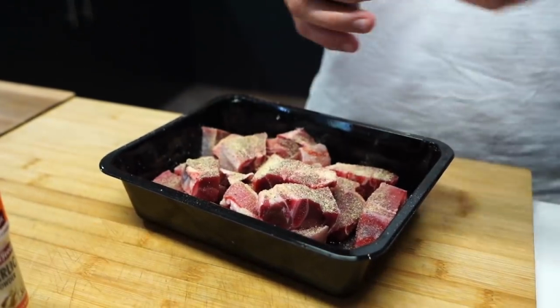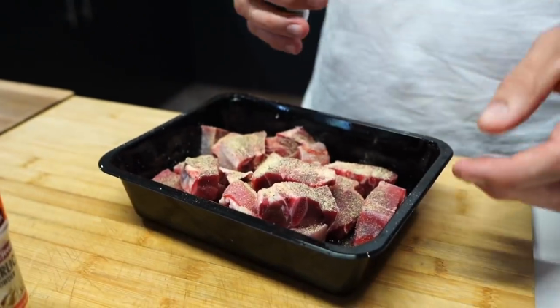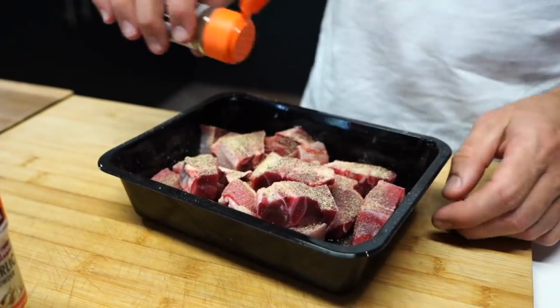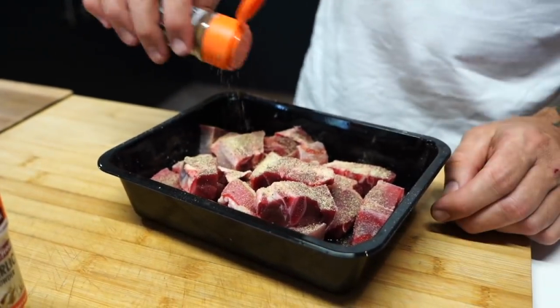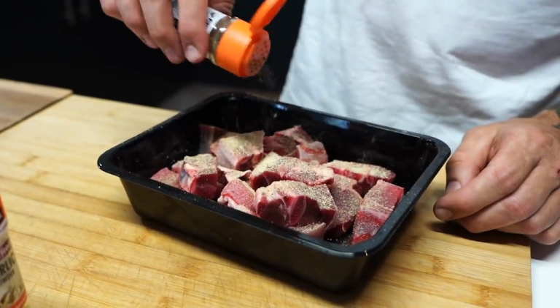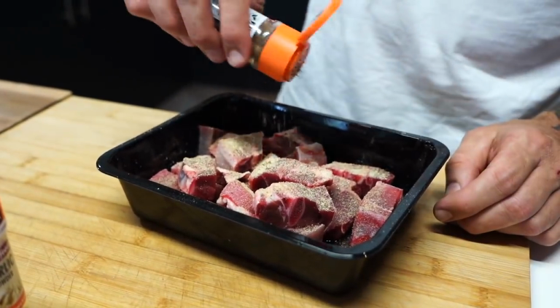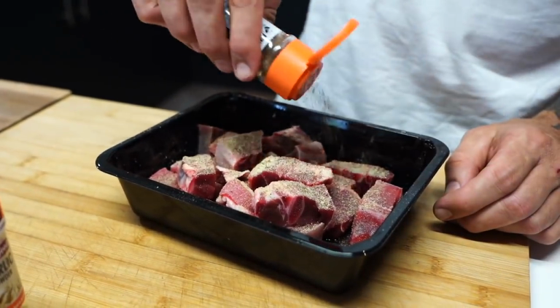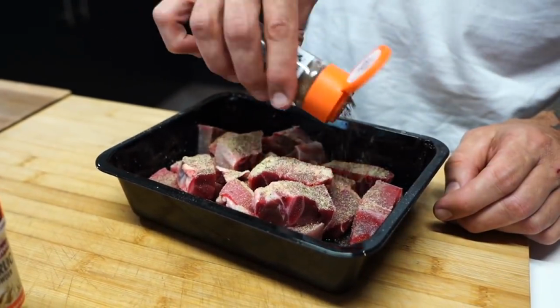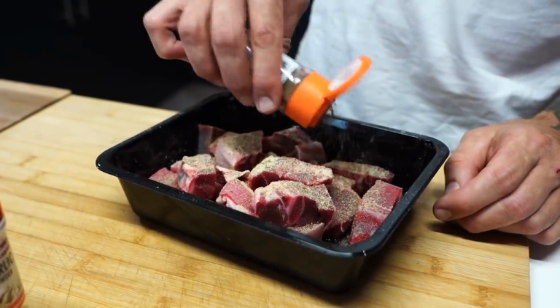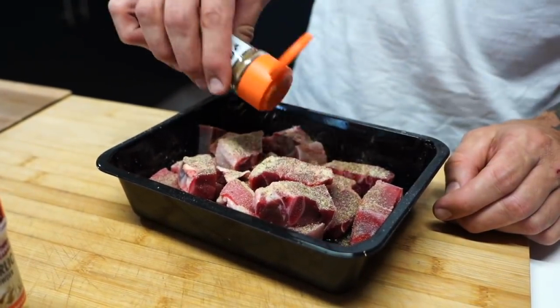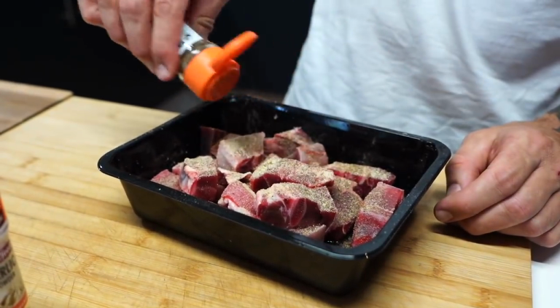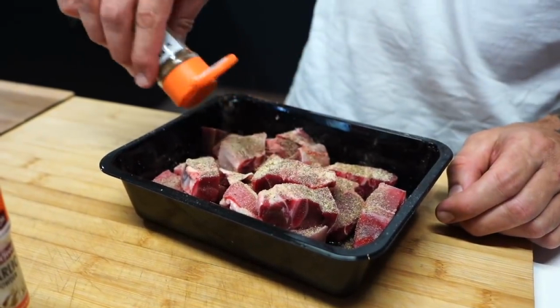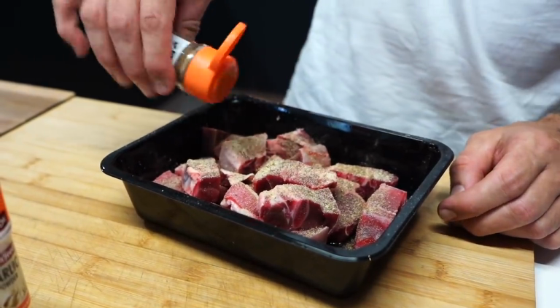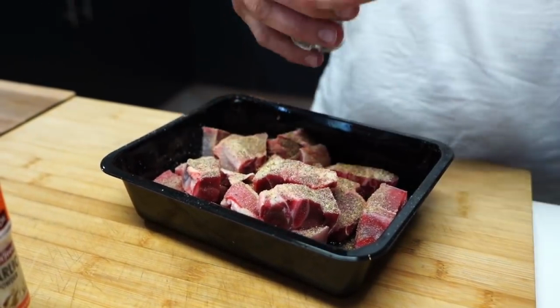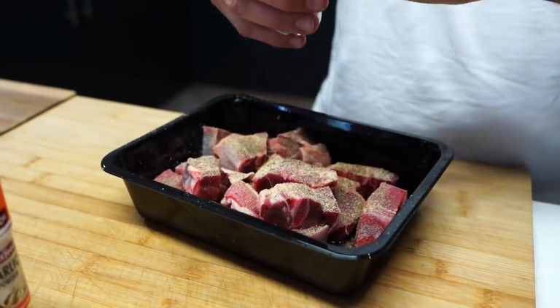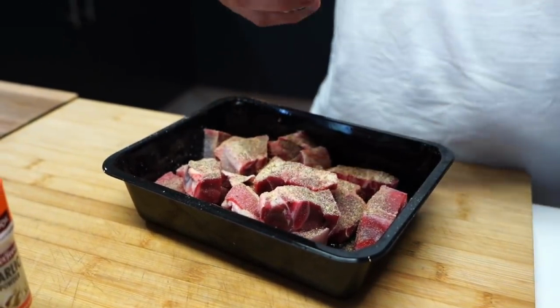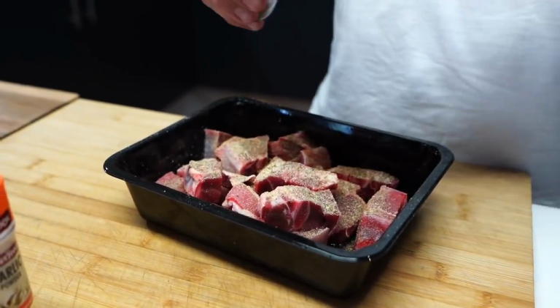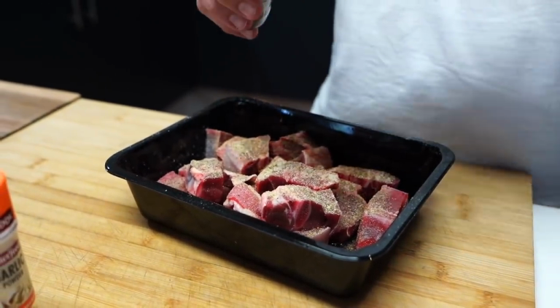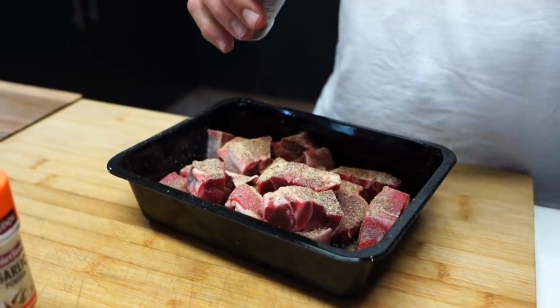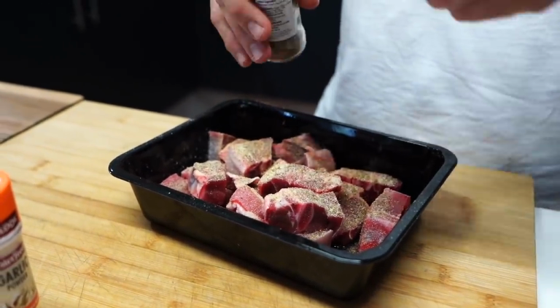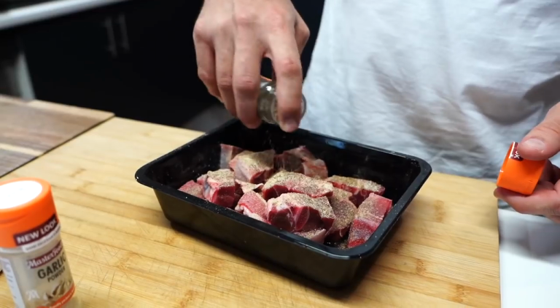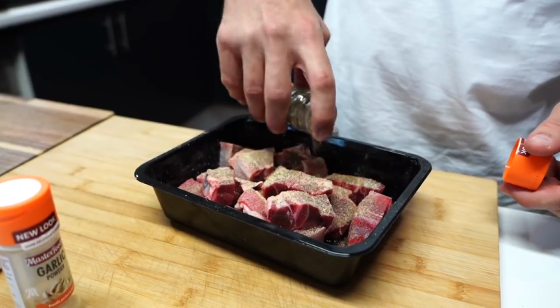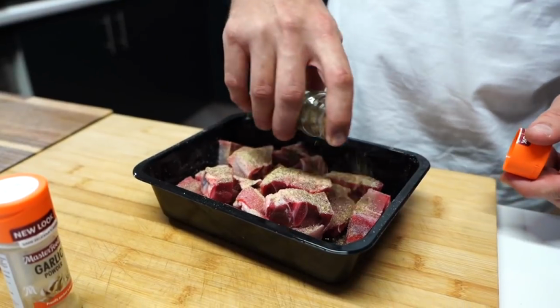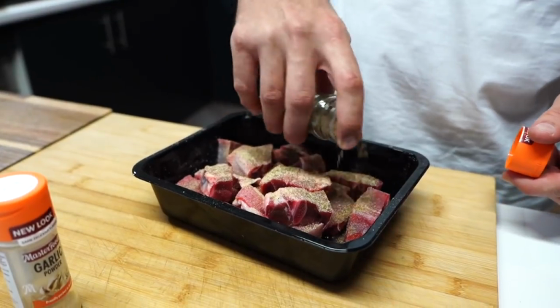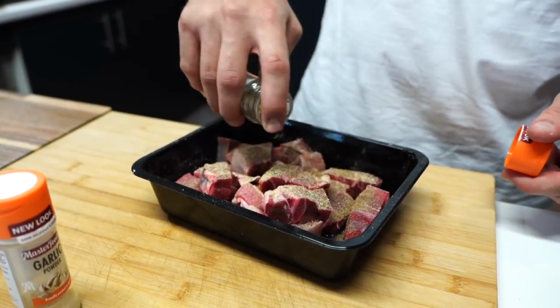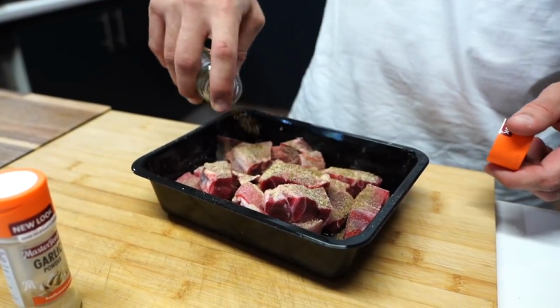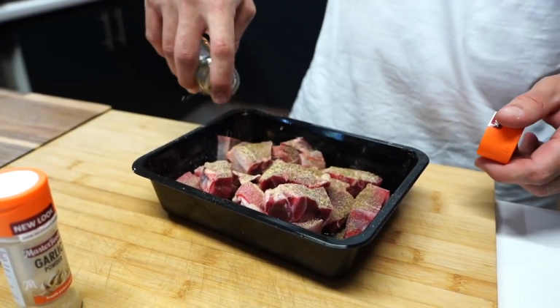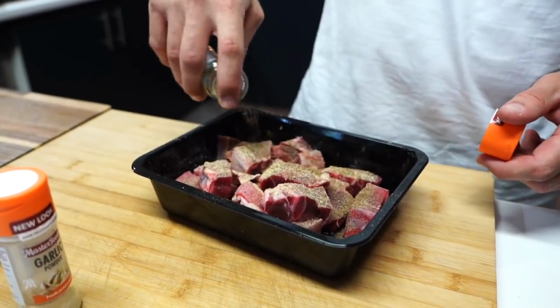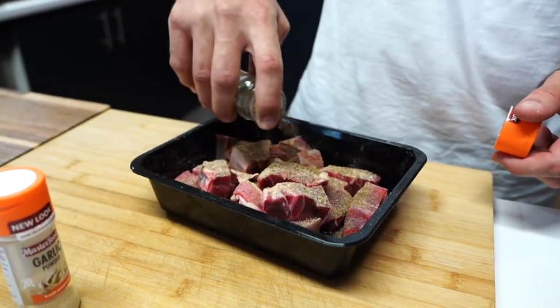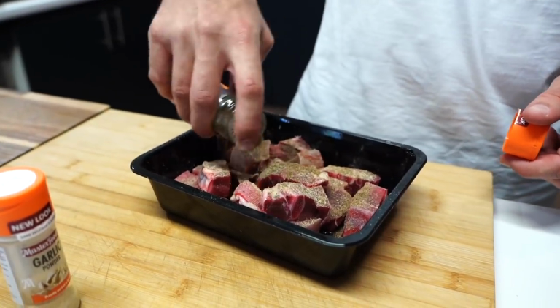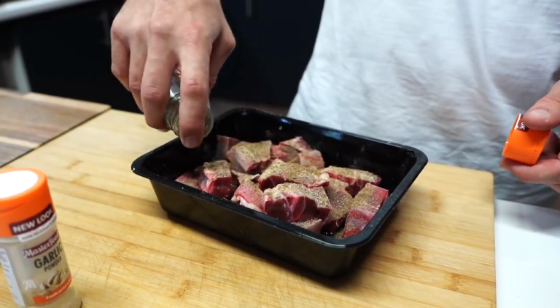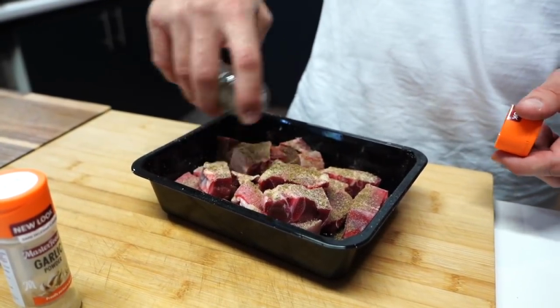Have fun guys, don't worry about it - onion powder, masala. Let me just give it a little mix around.